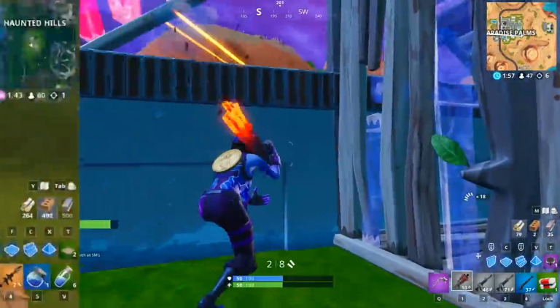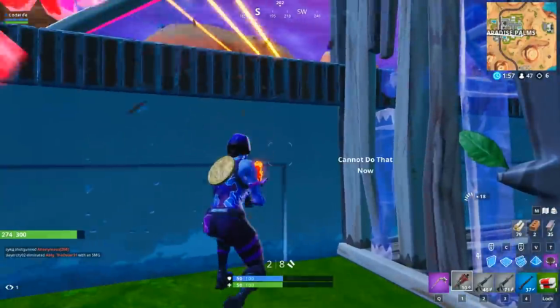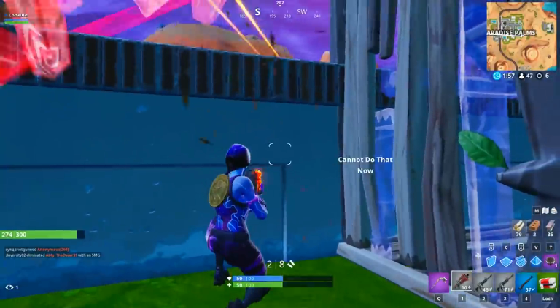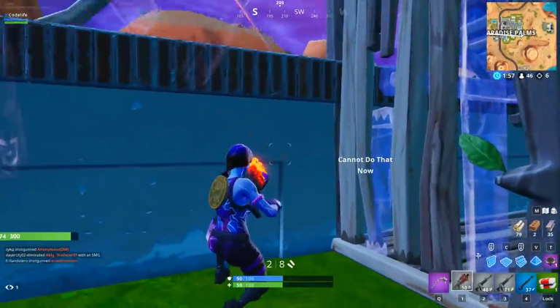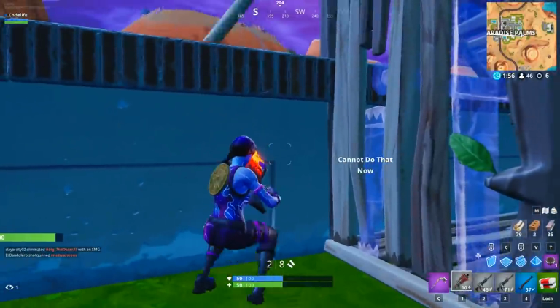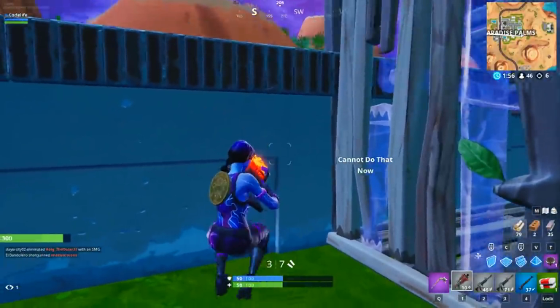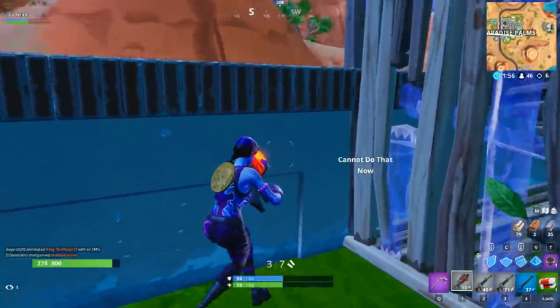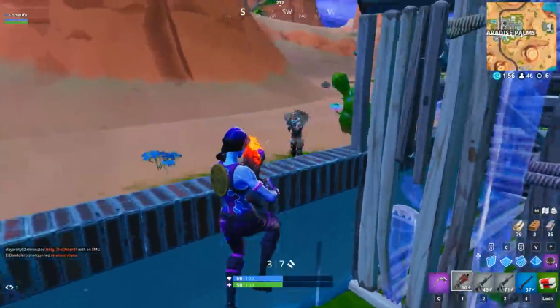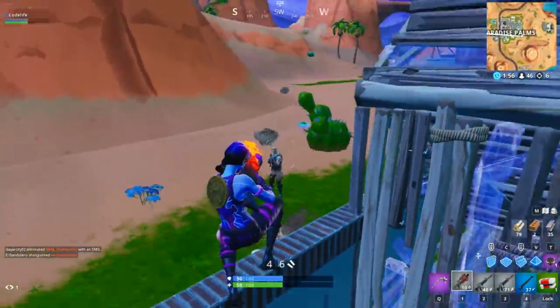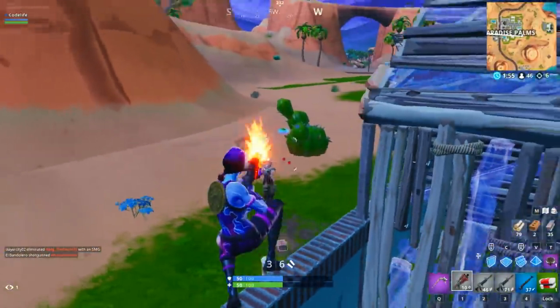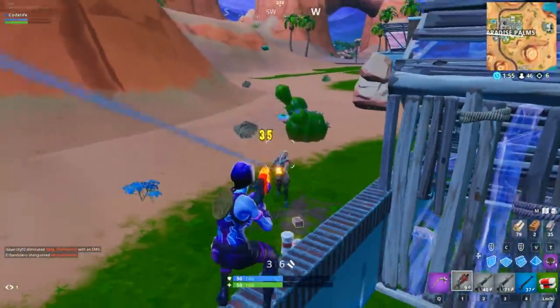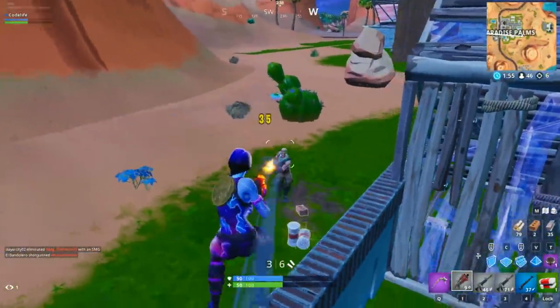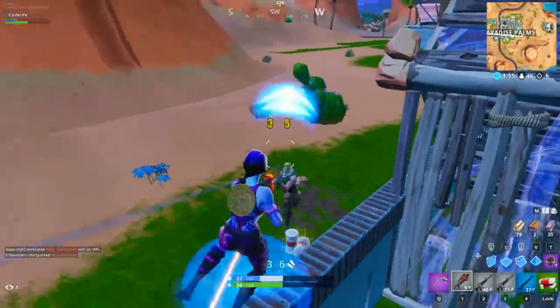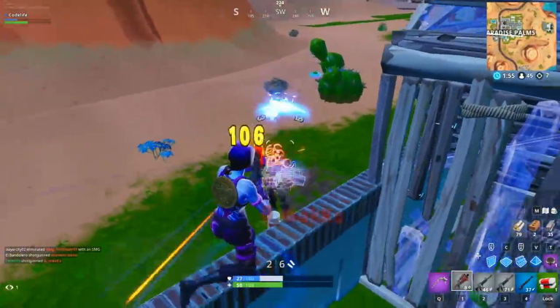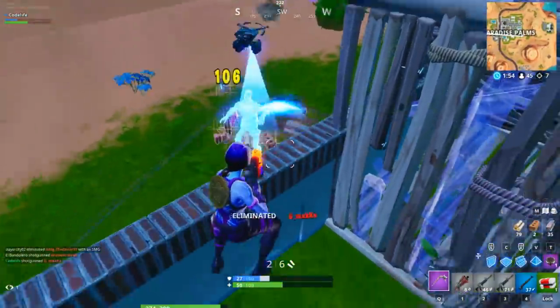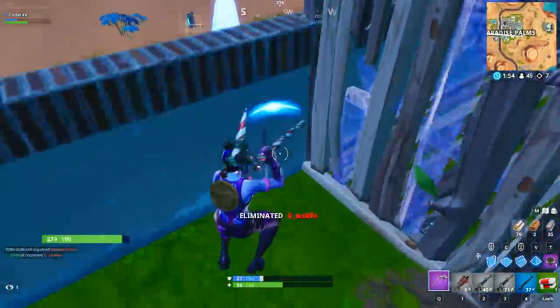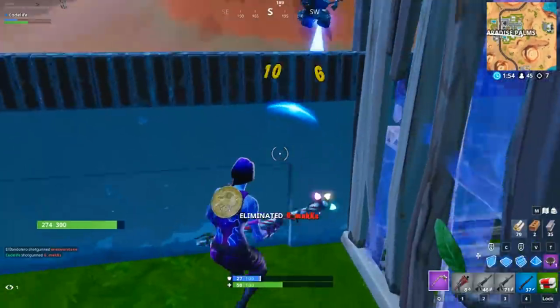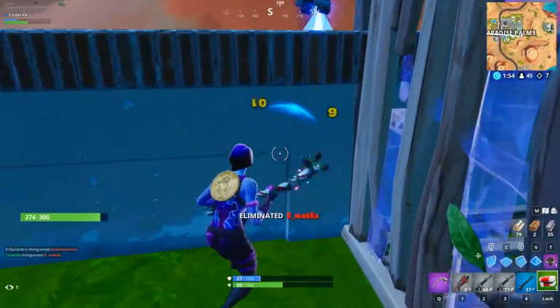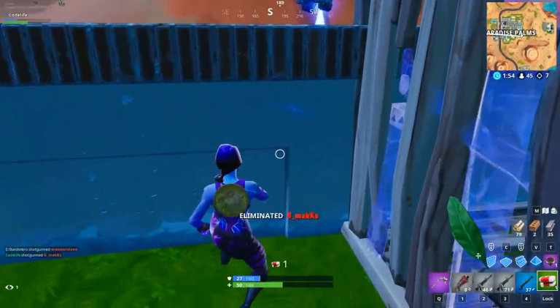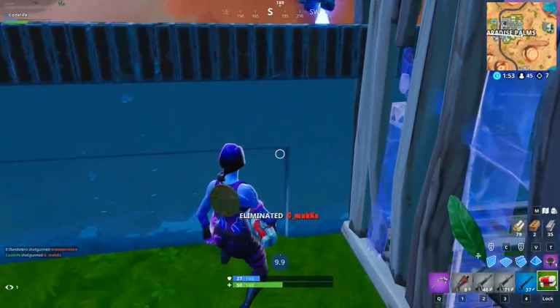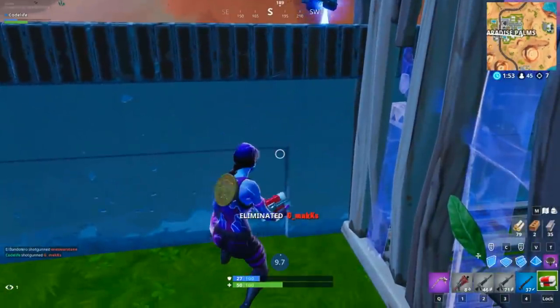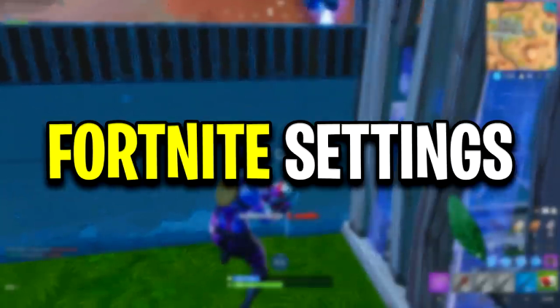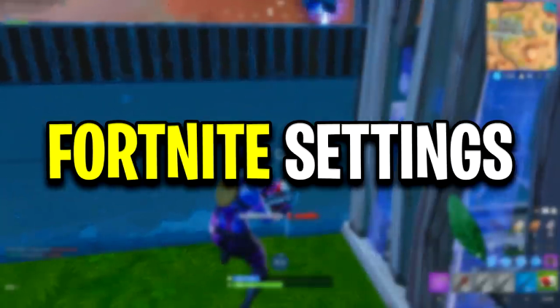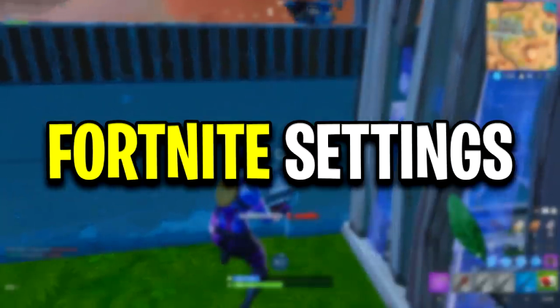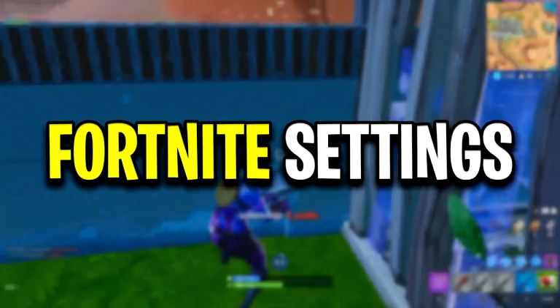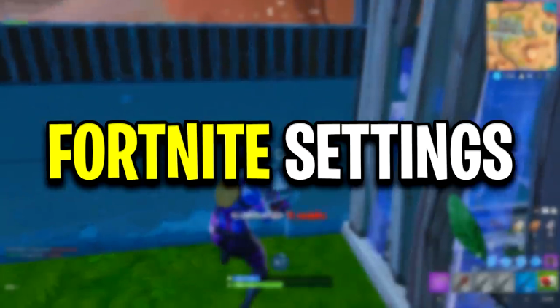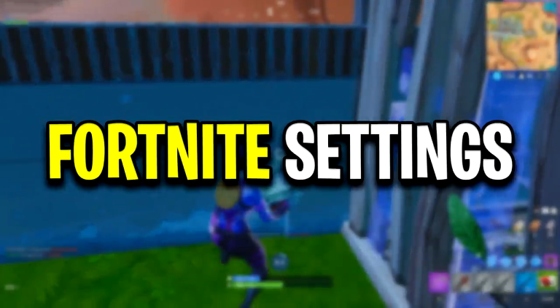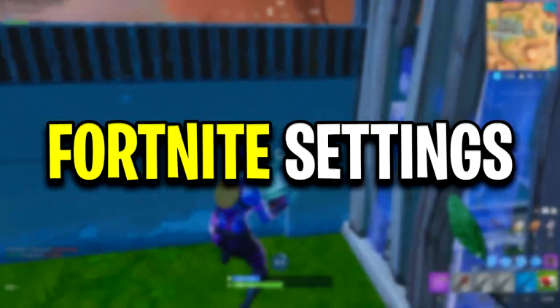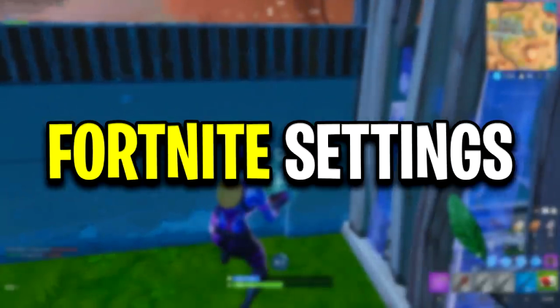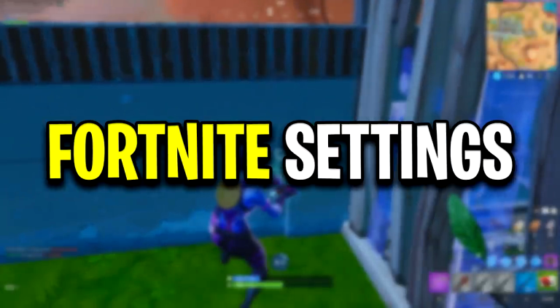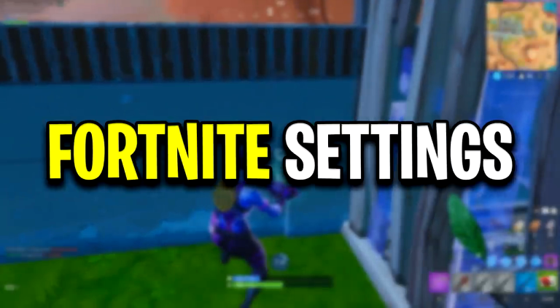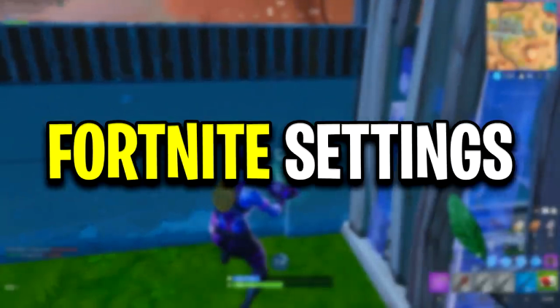I'll leave all of Riverson's links in the description below so you guys can go check them out. Now let's check out Riverson's Fortnite settings.